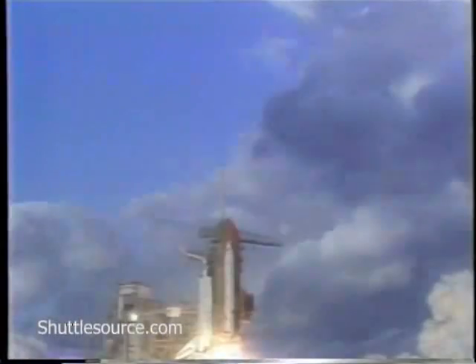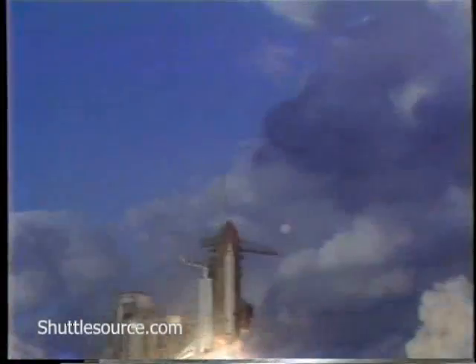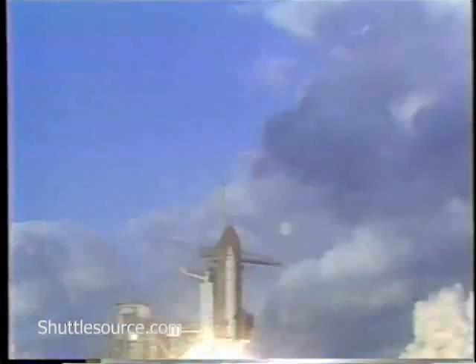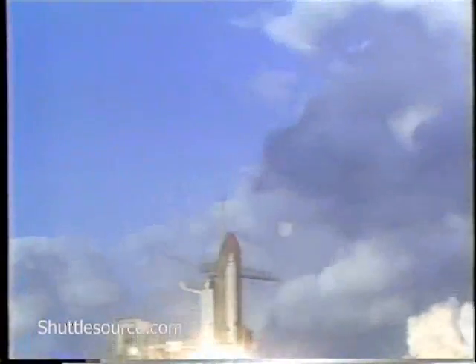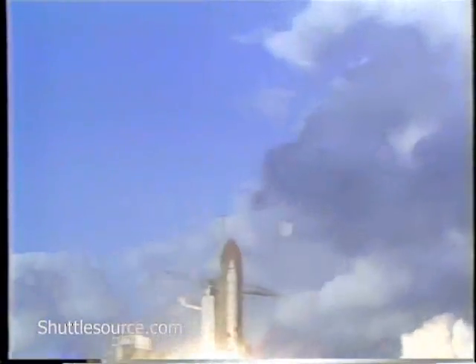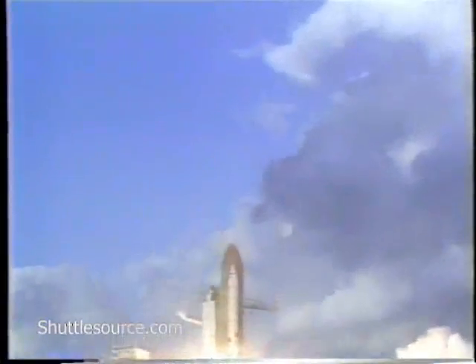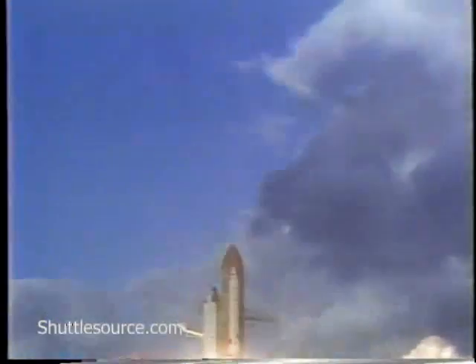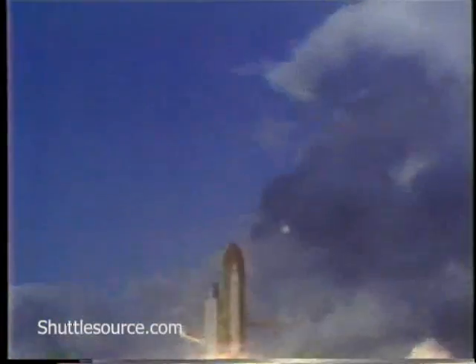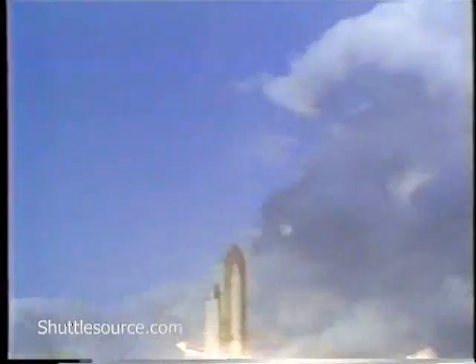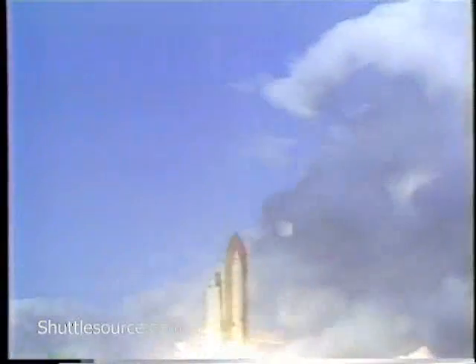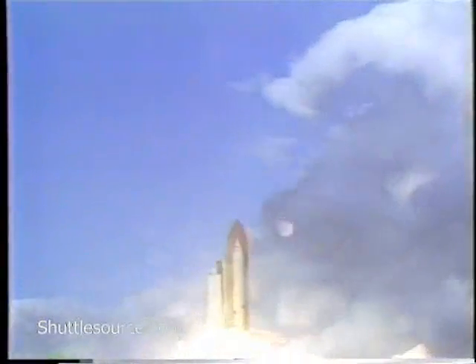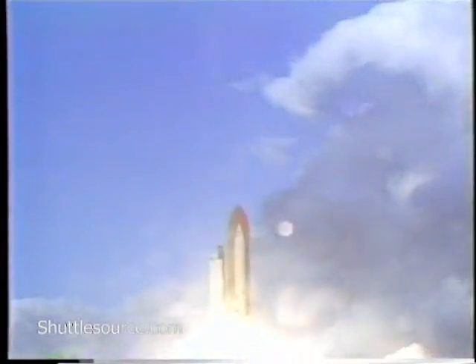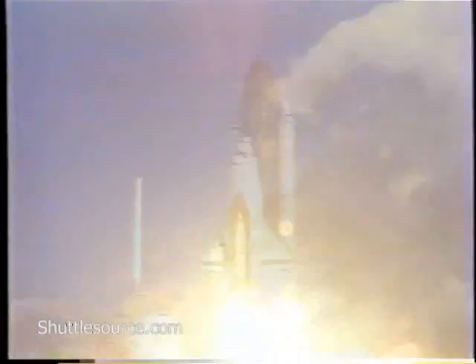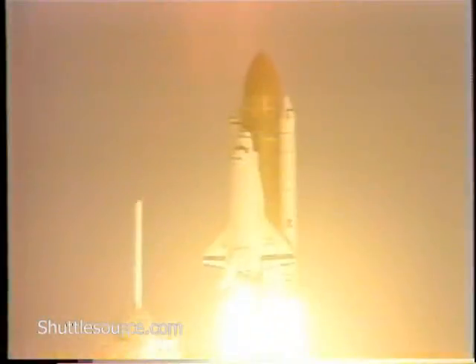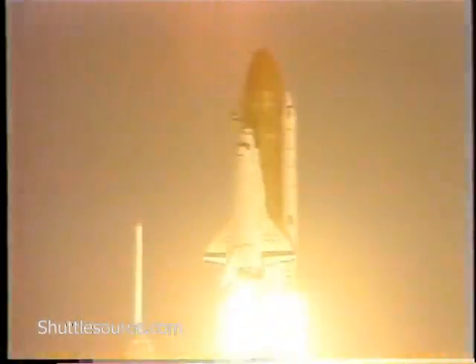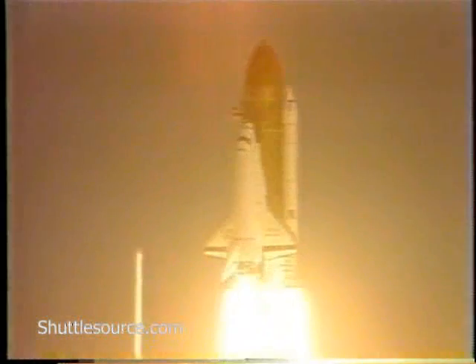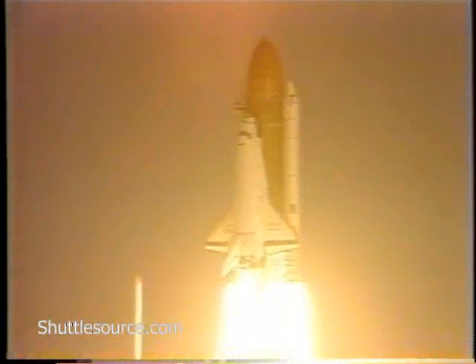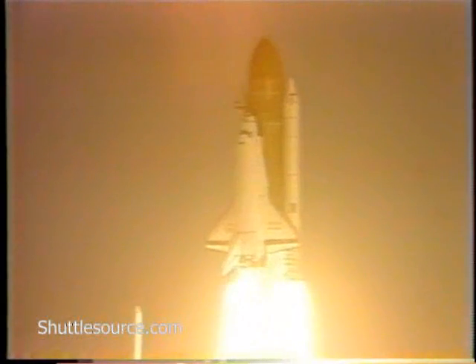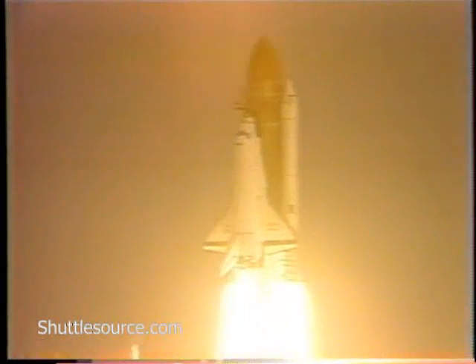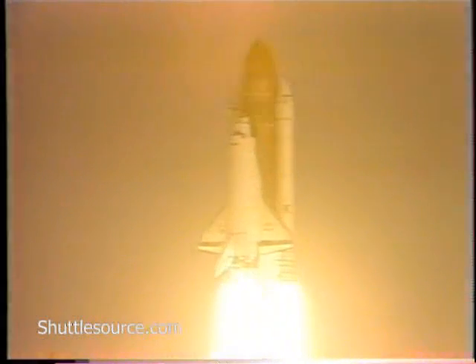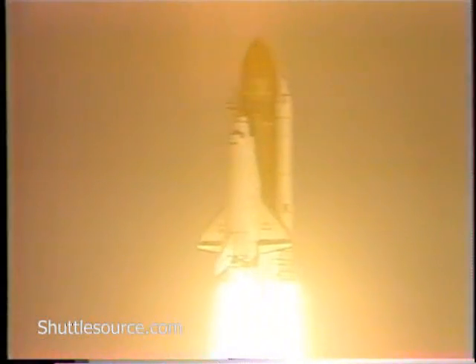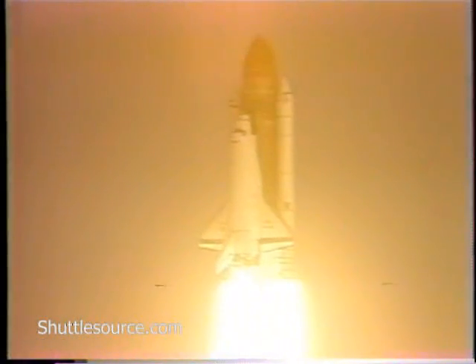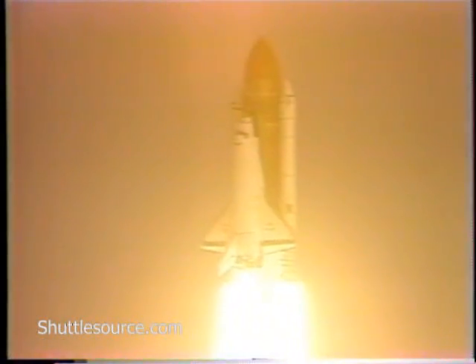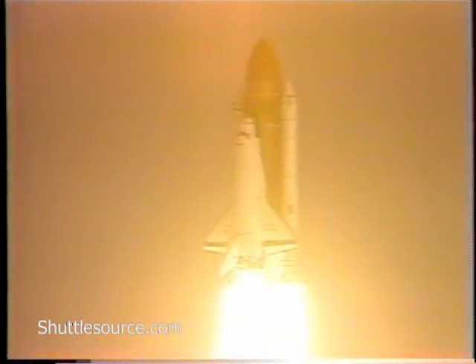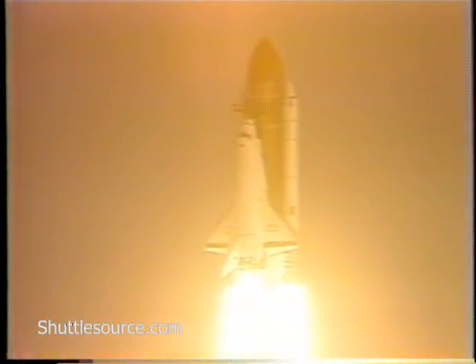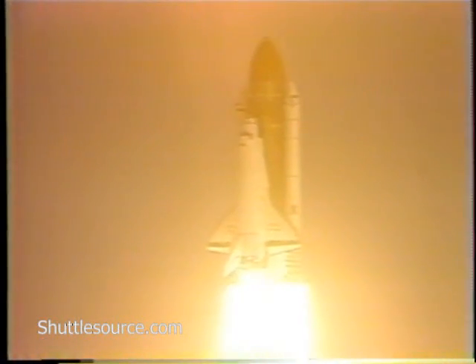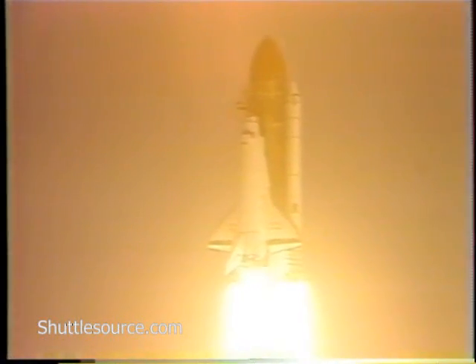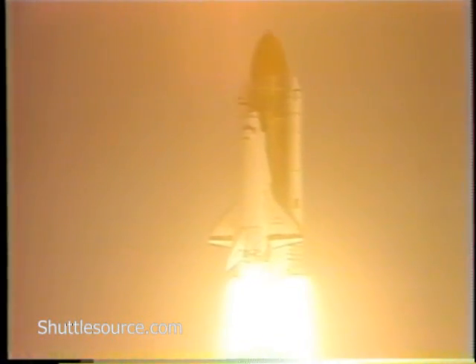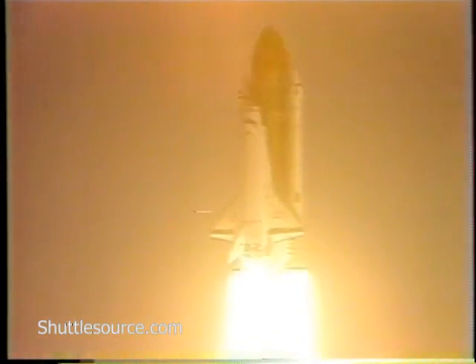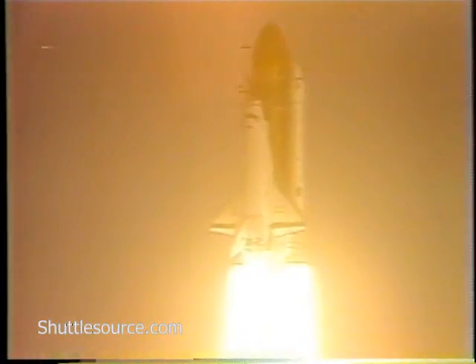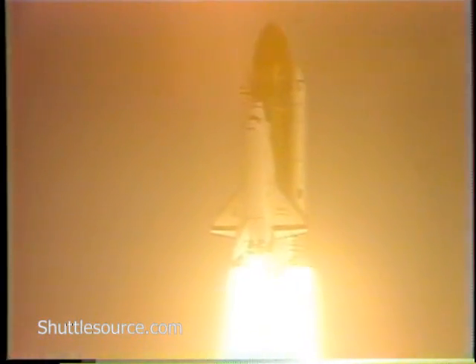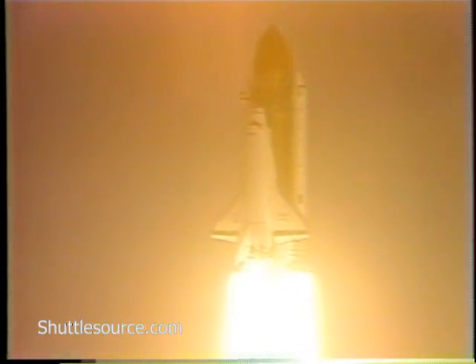Liftoff of Discovery and the first flight to retrieve and return satellites from space, and the shuttle has cleared the tower.